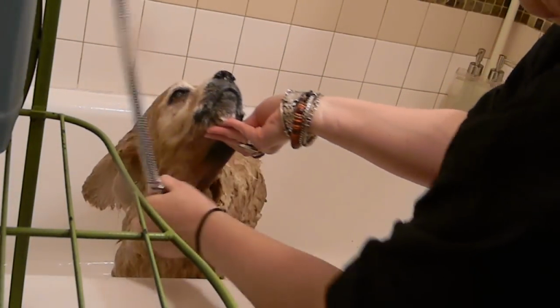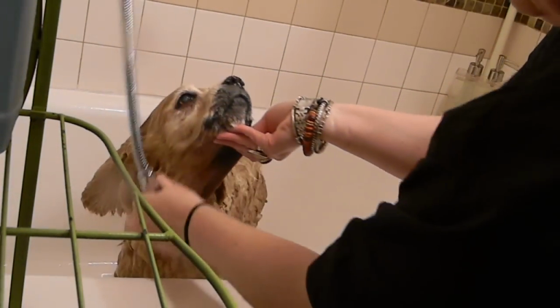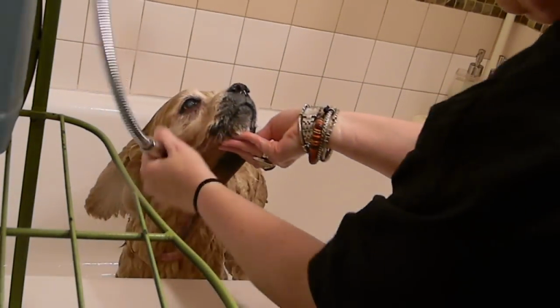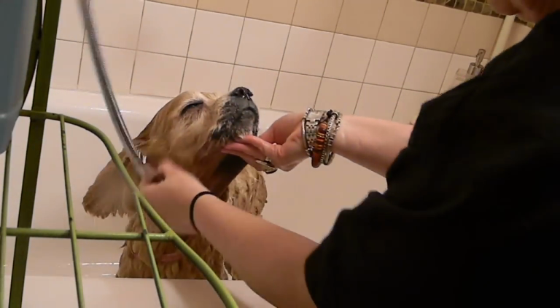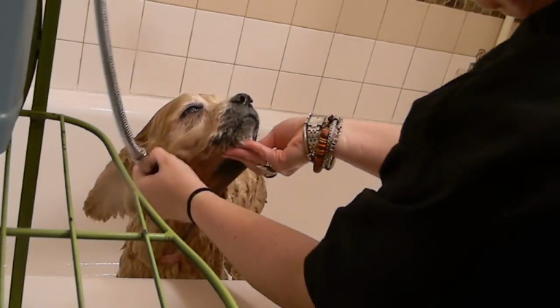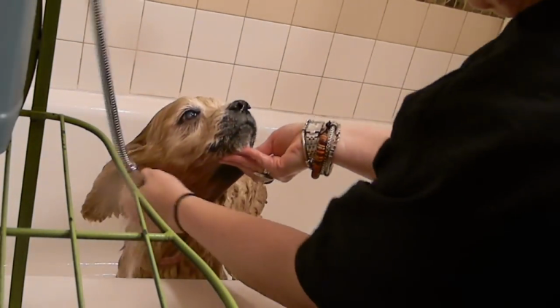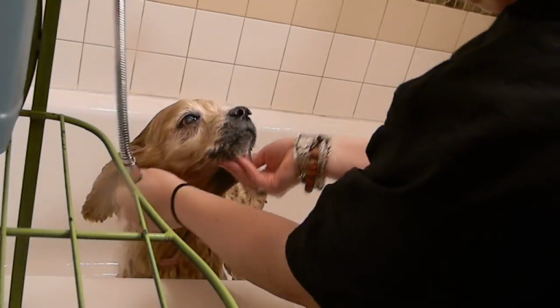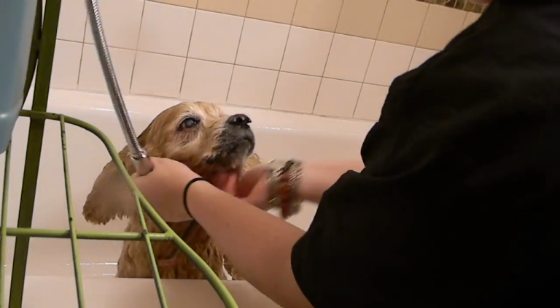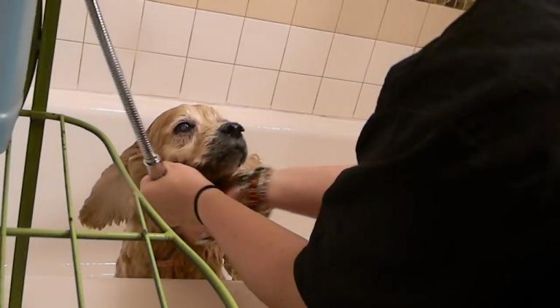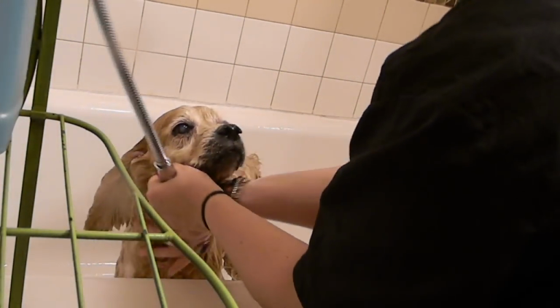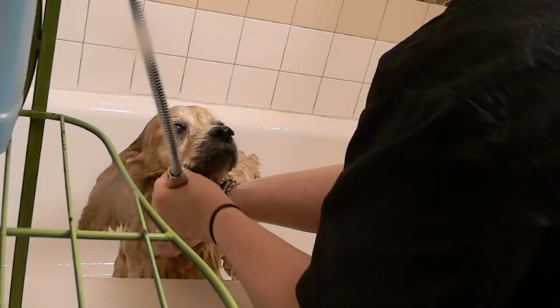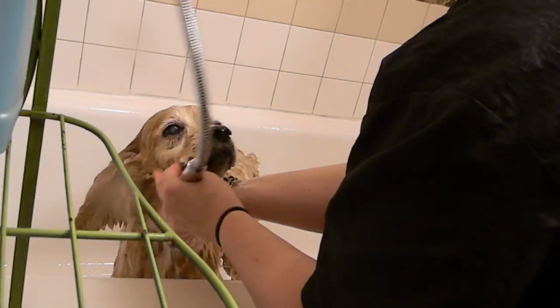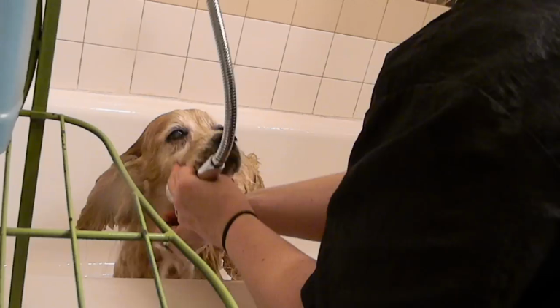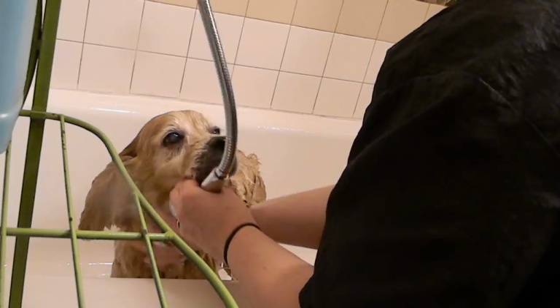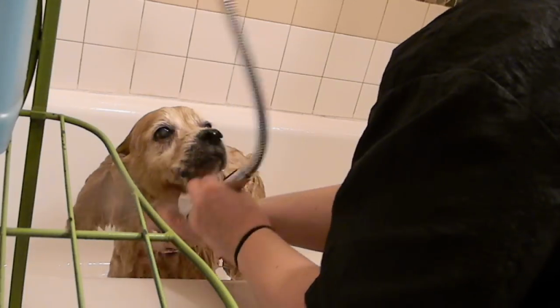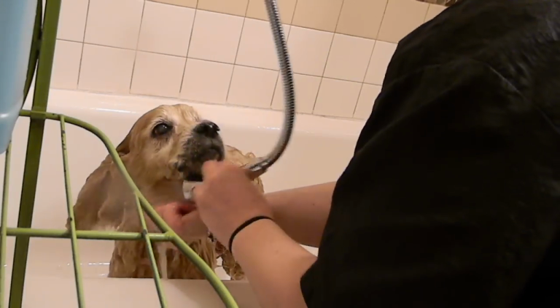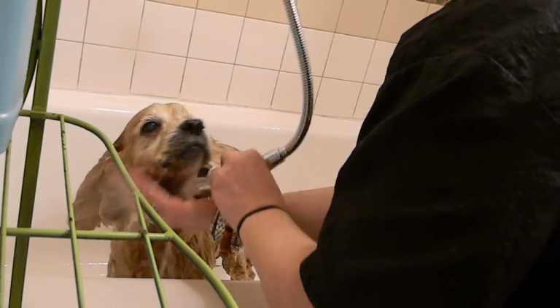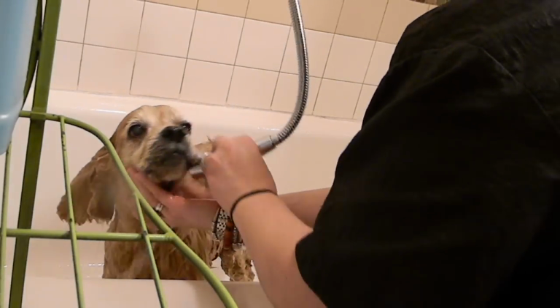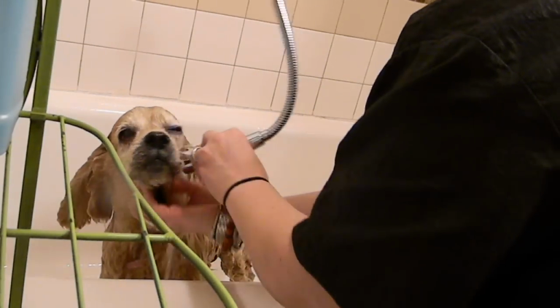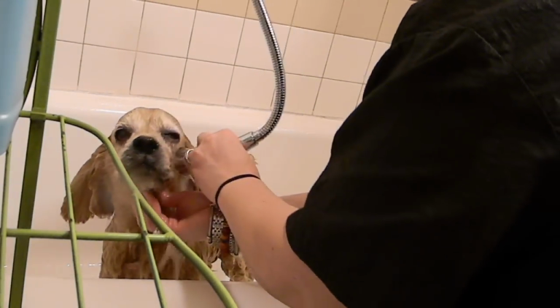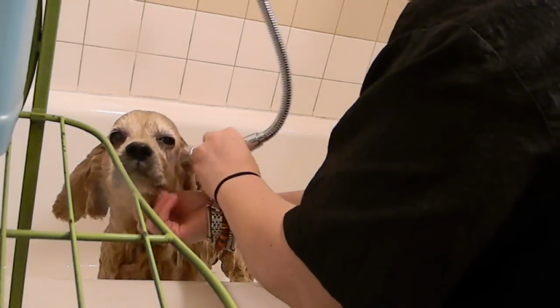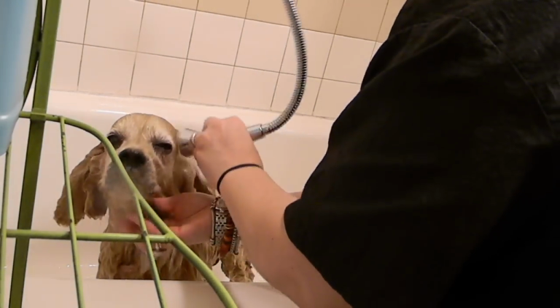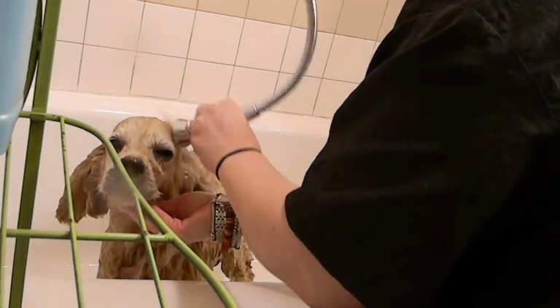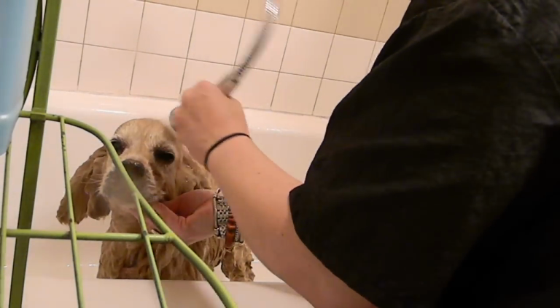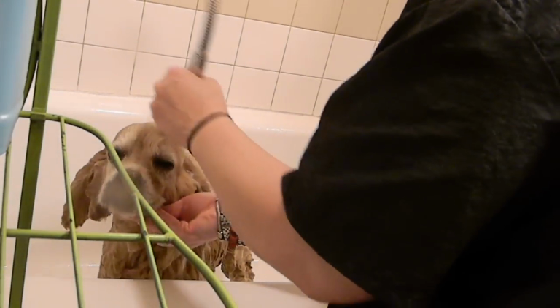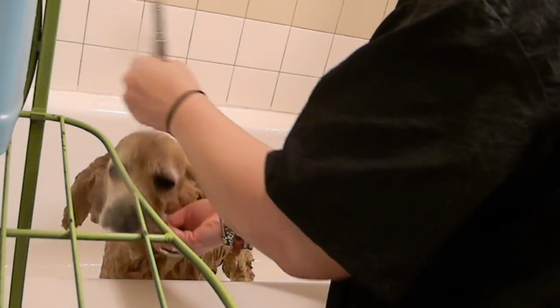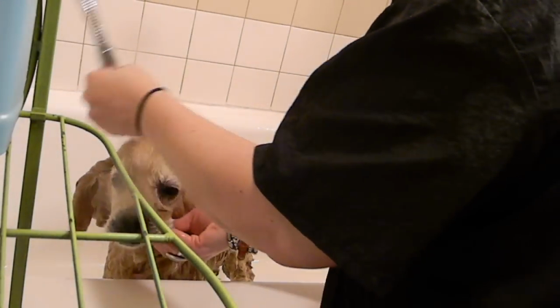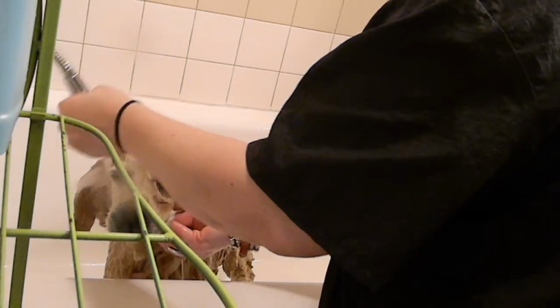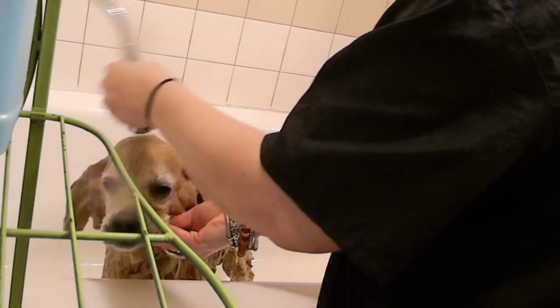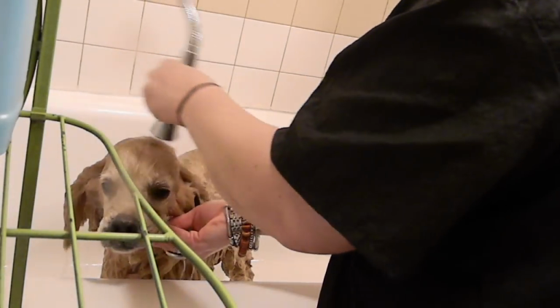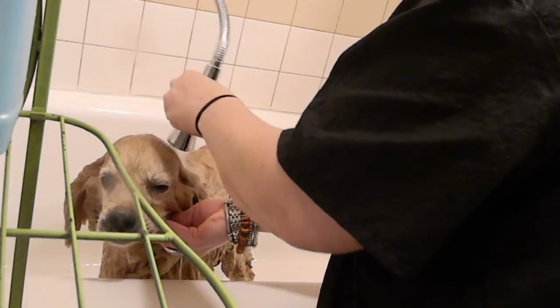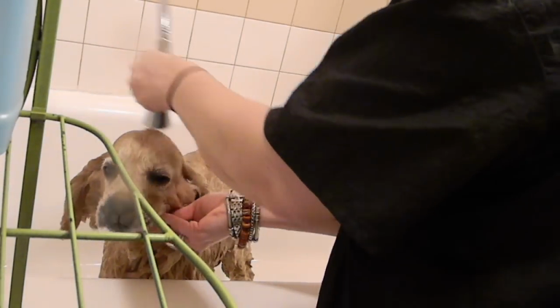Look at that skin under there. You're salty cheese. Yeah, you're salty too.